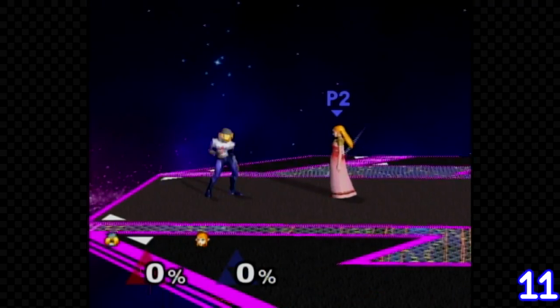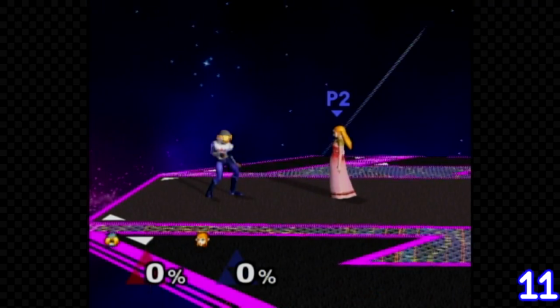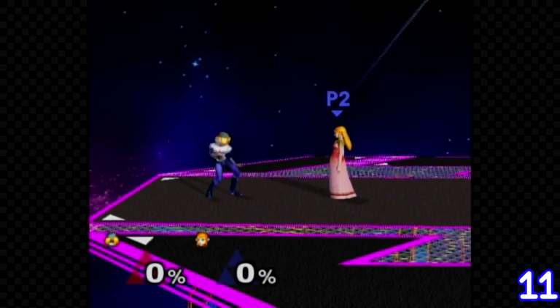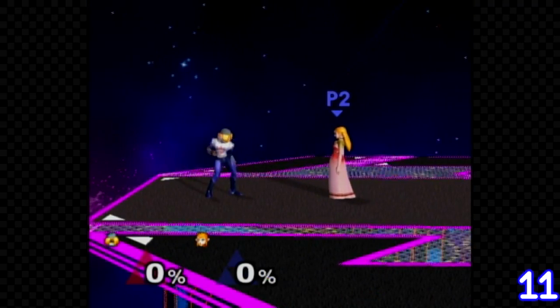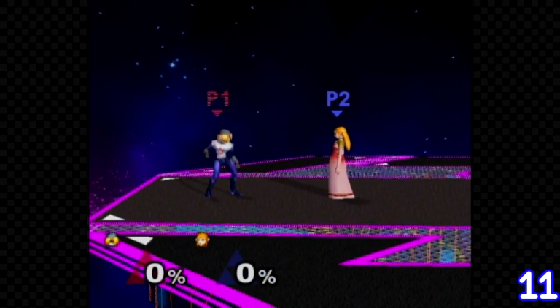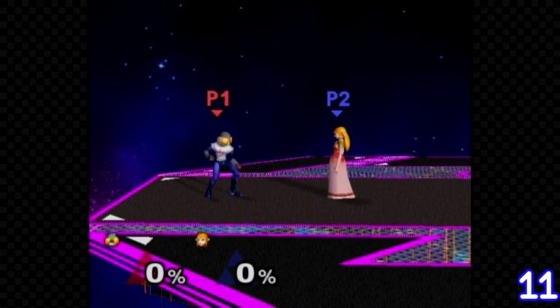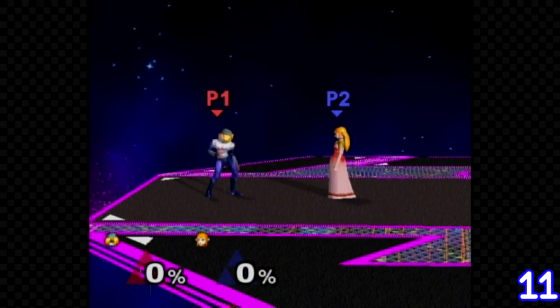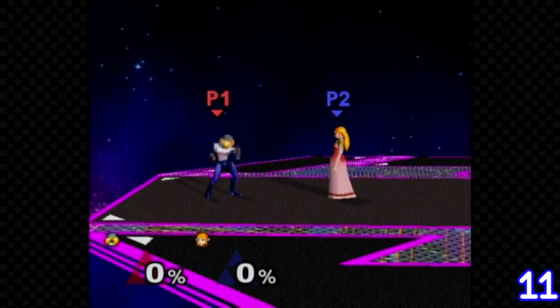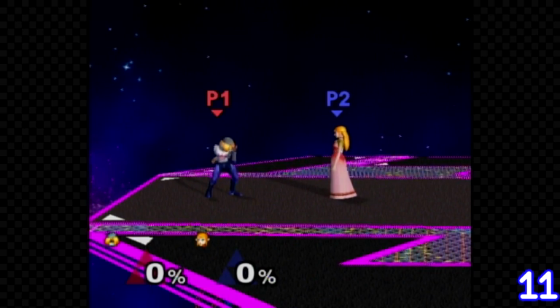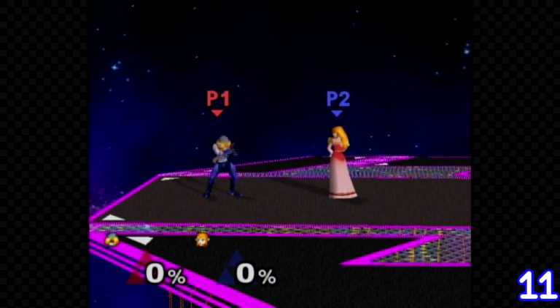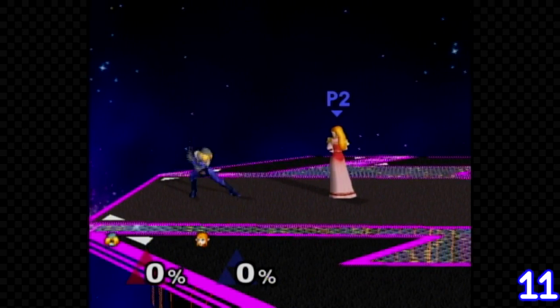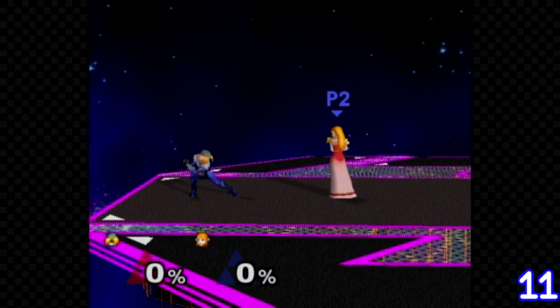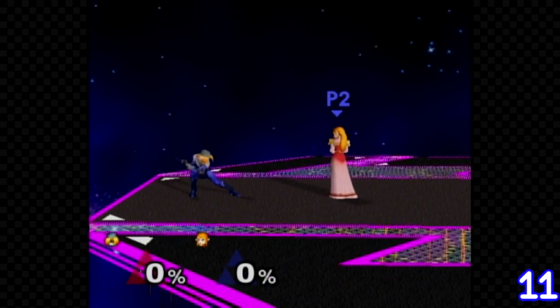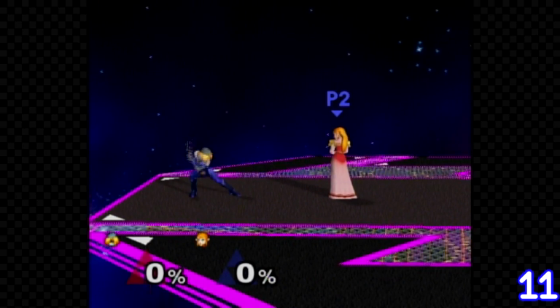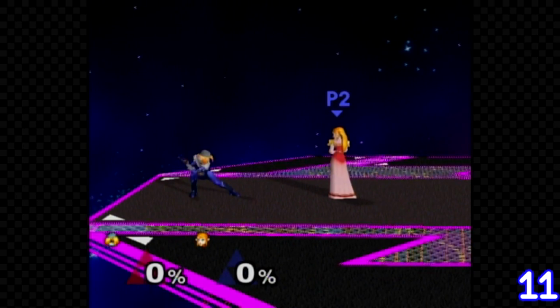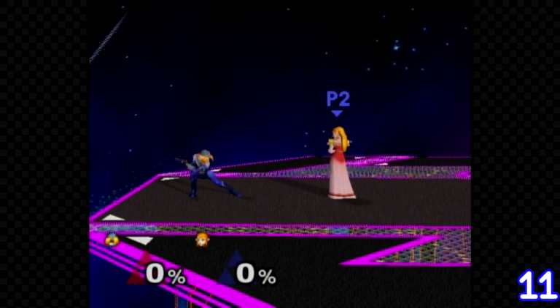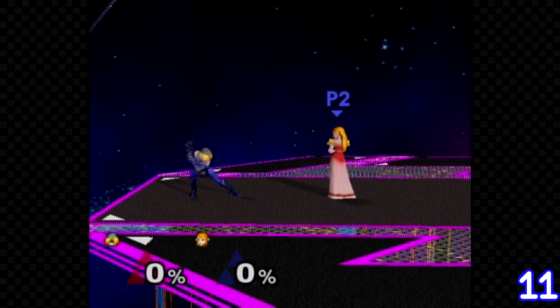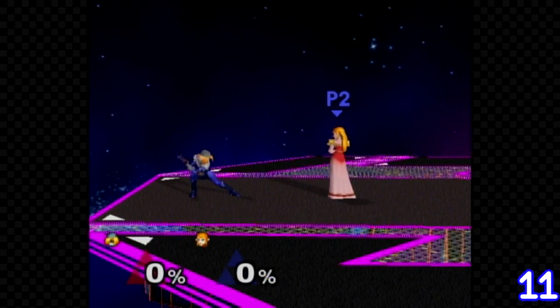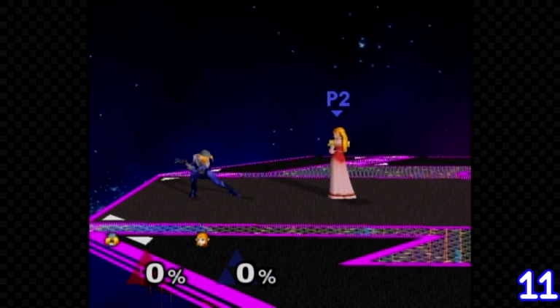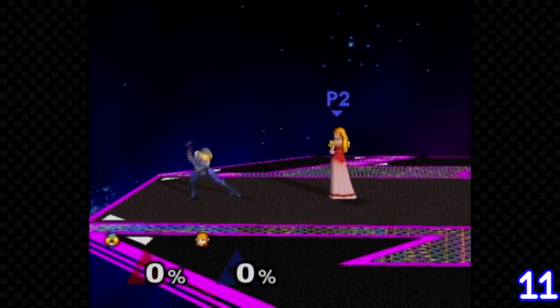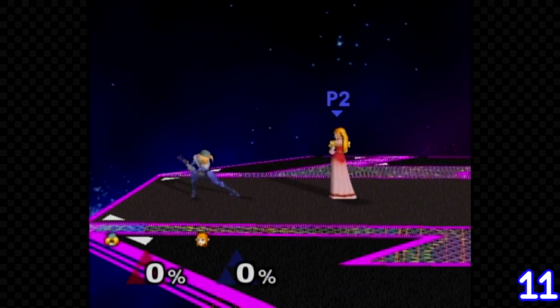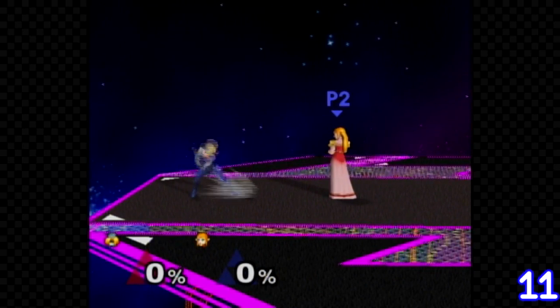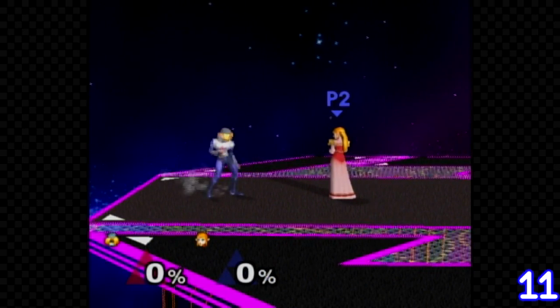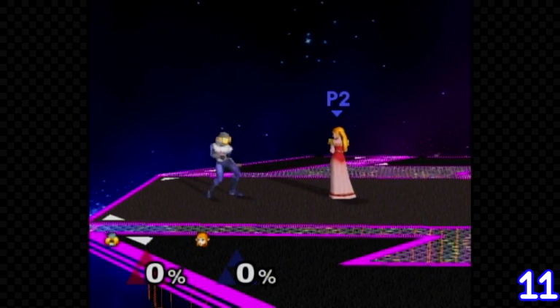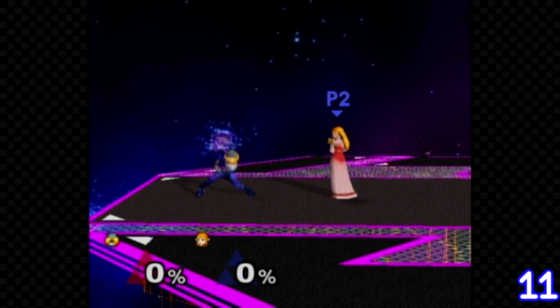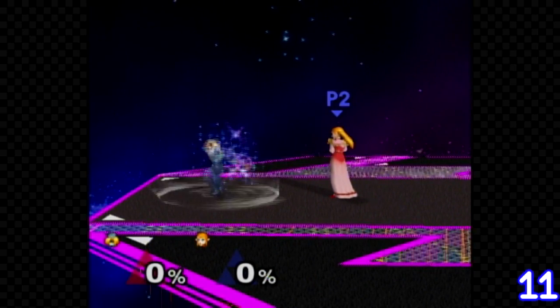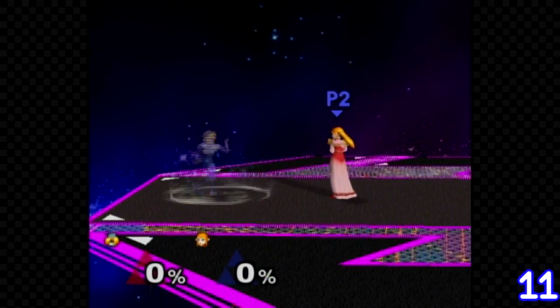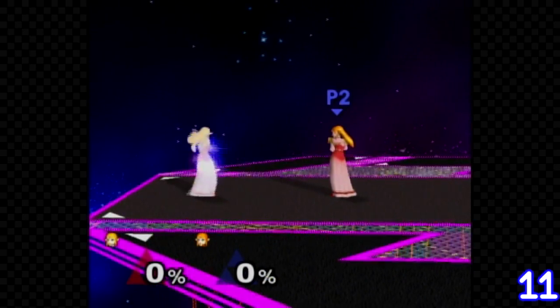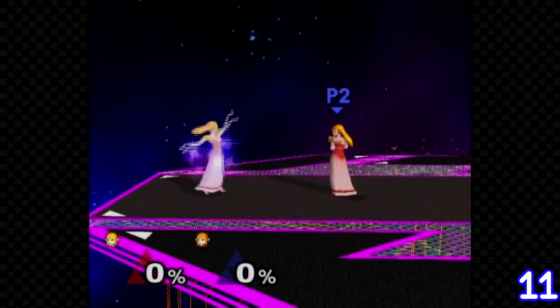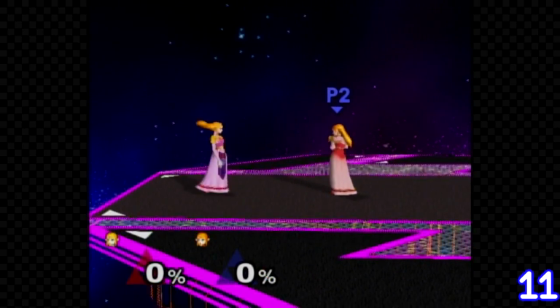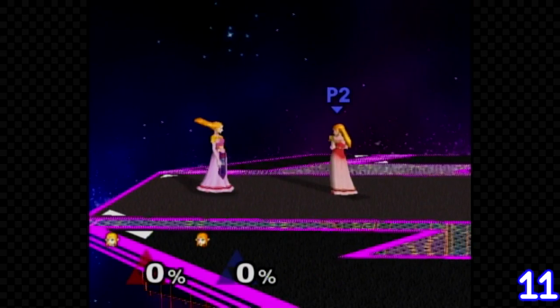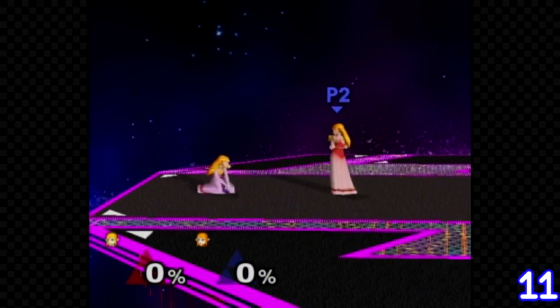If you fully charge your needles as Sheik, then transform into Zelda and back, she'll keep all of her needles.